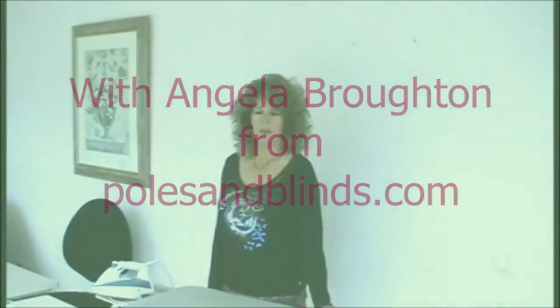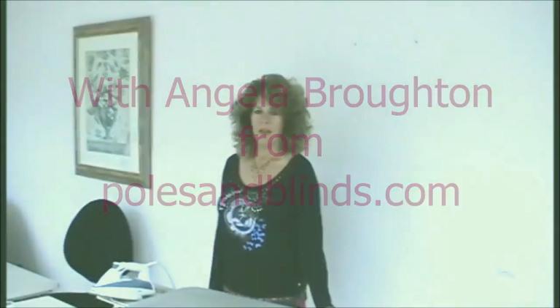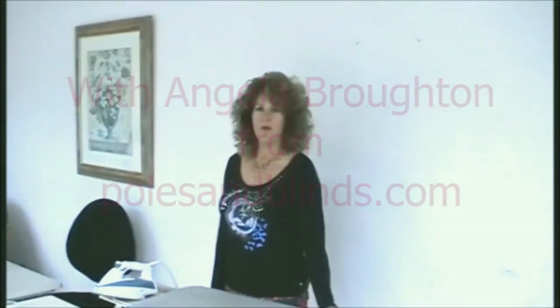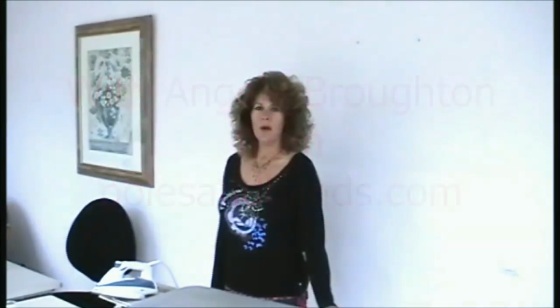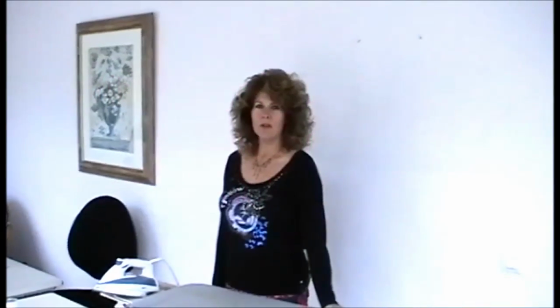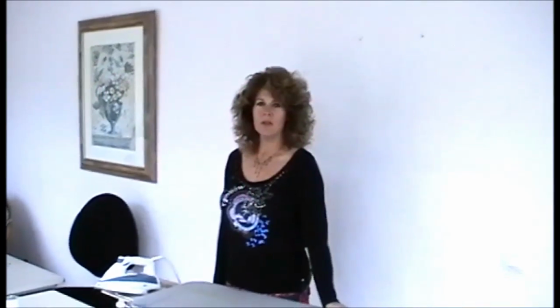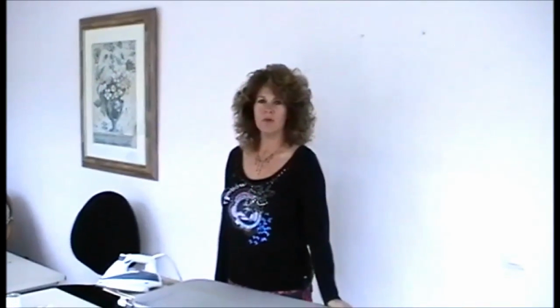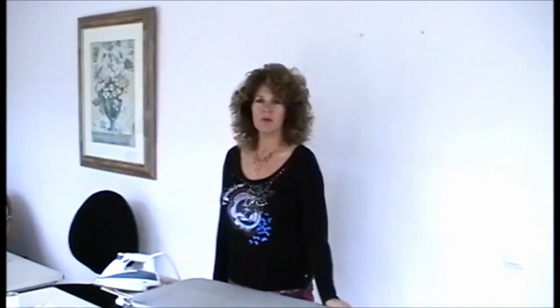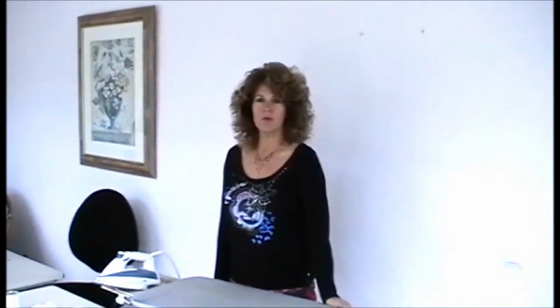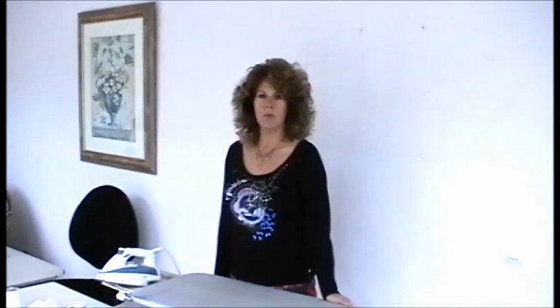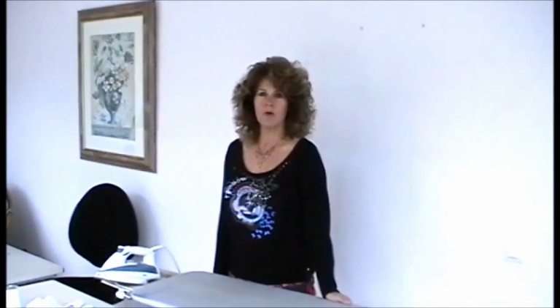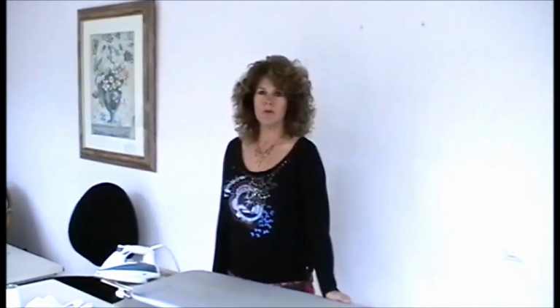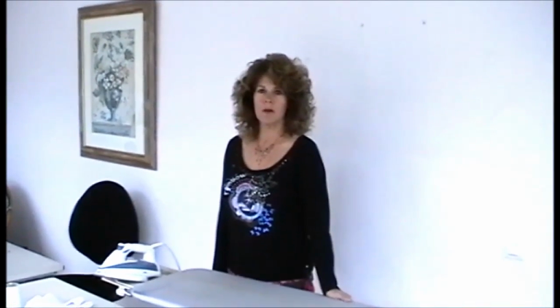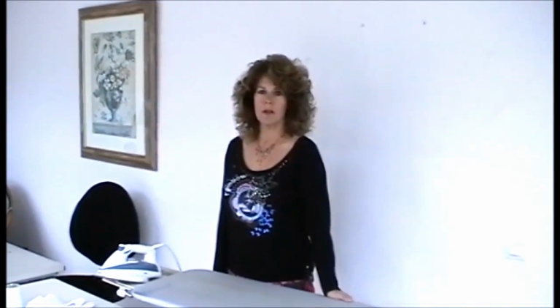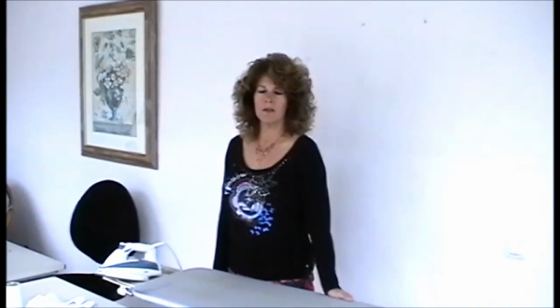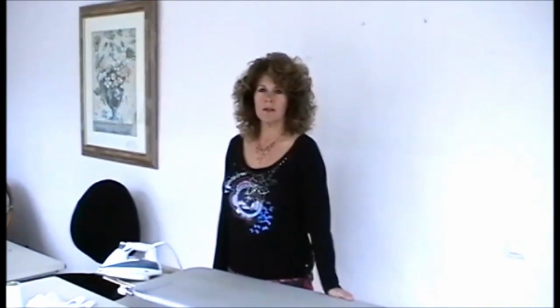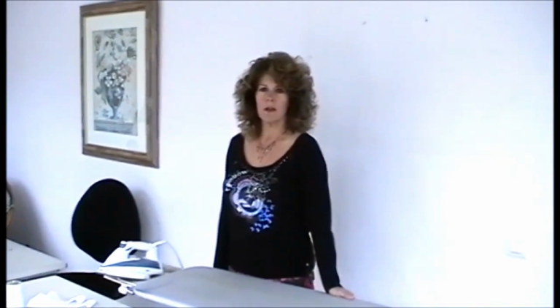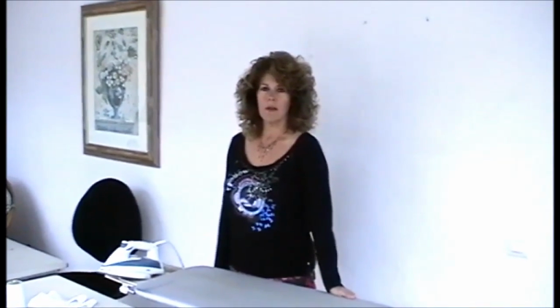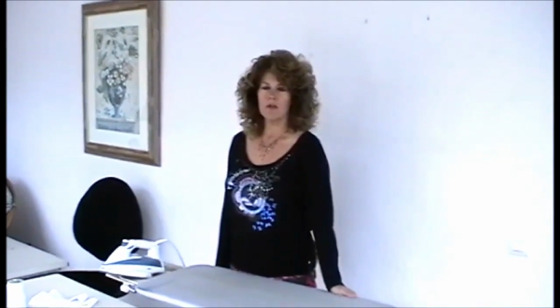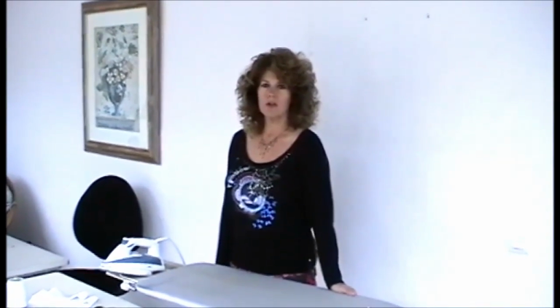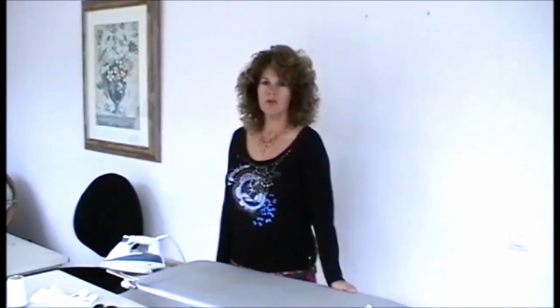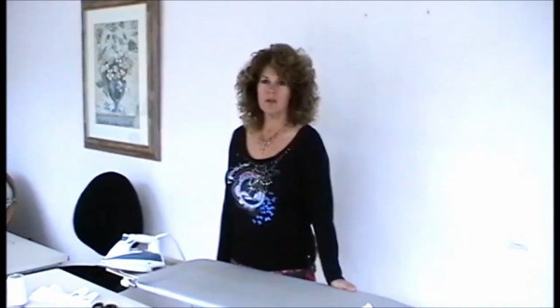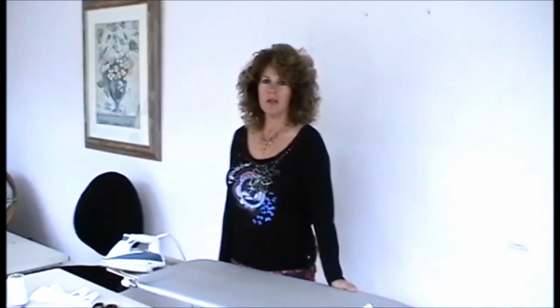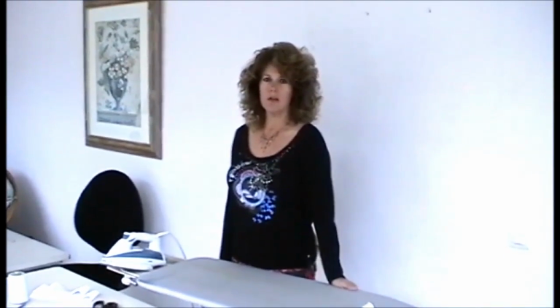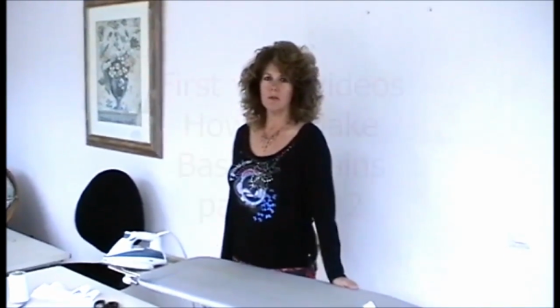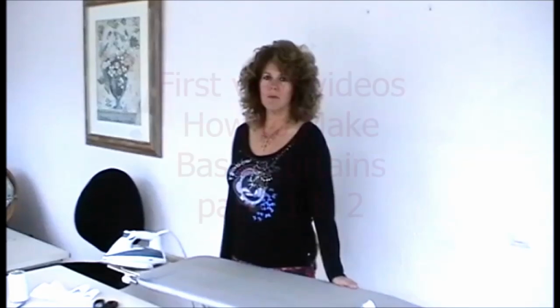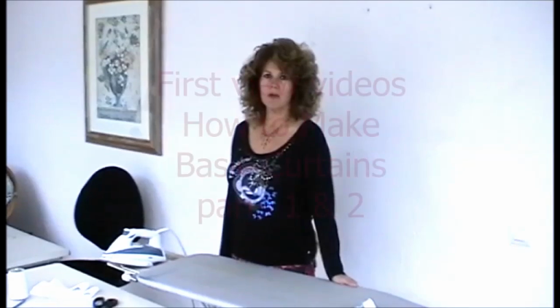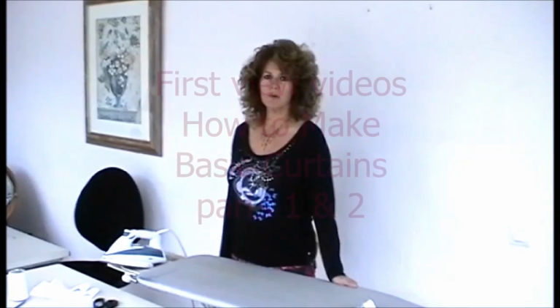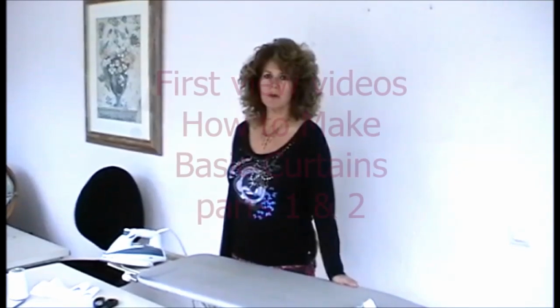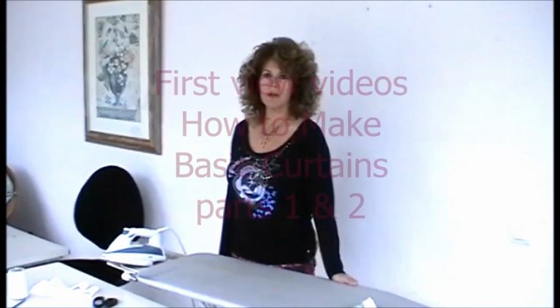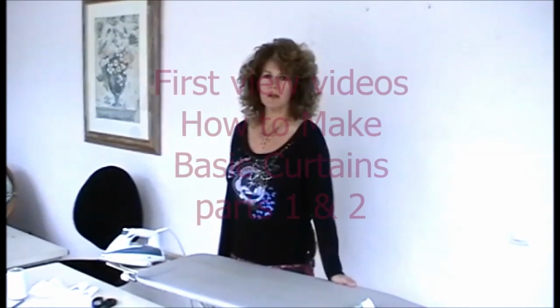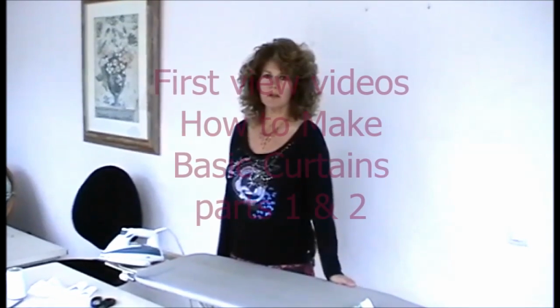Hello, I'm Angela Broughton from Poles and Blinds. I'm going to show you today how to make pencil pleat curtains.